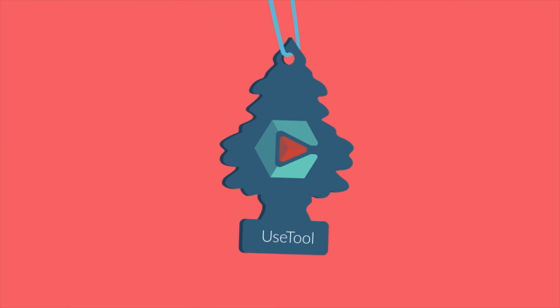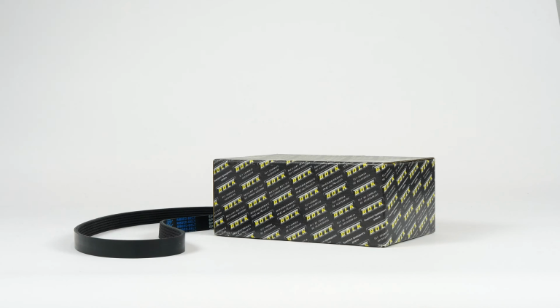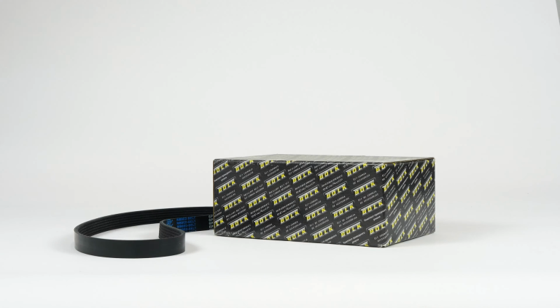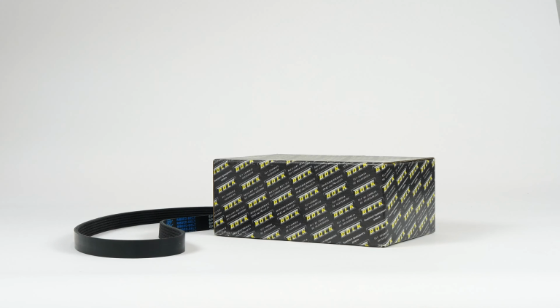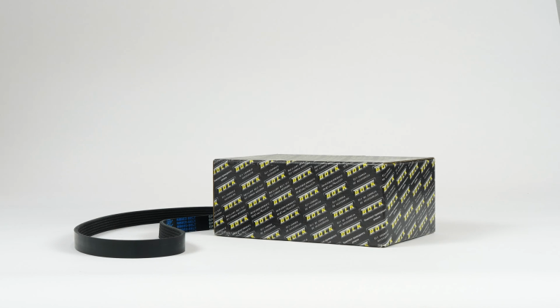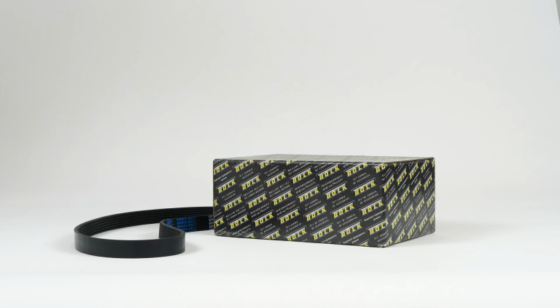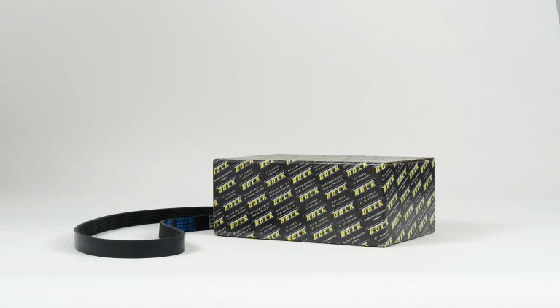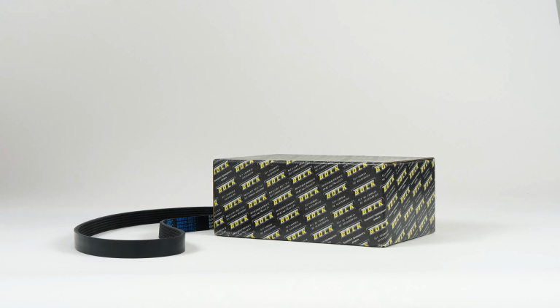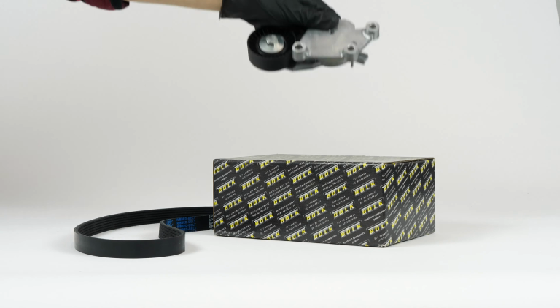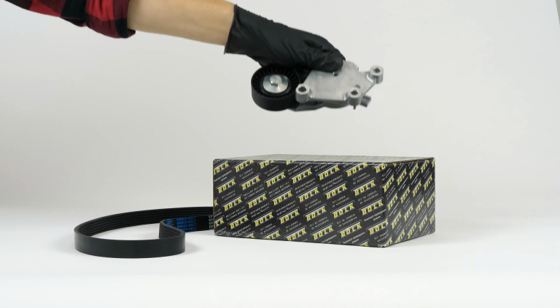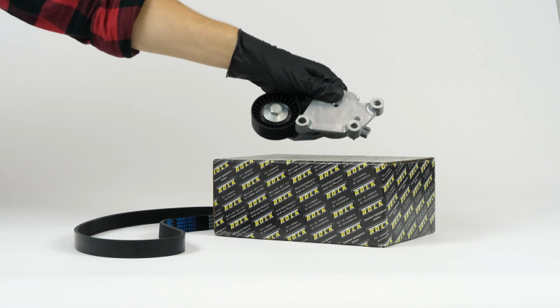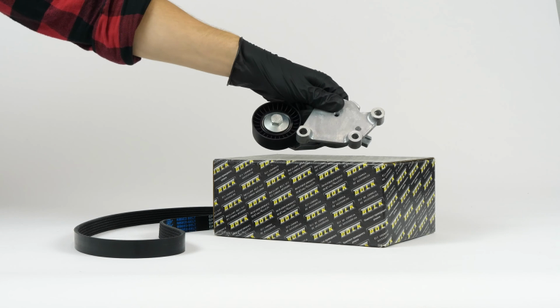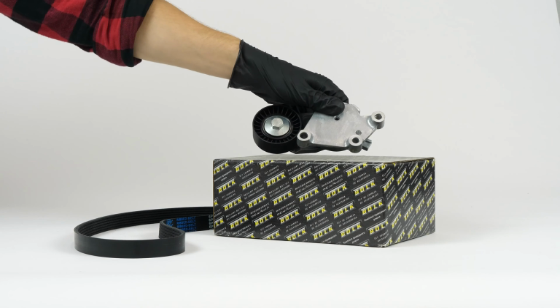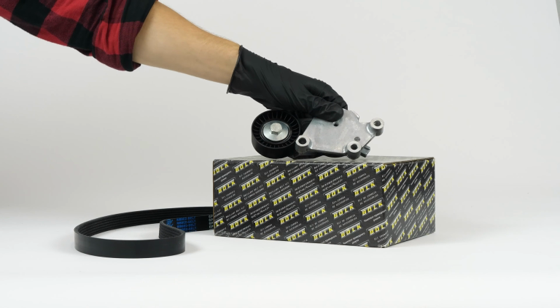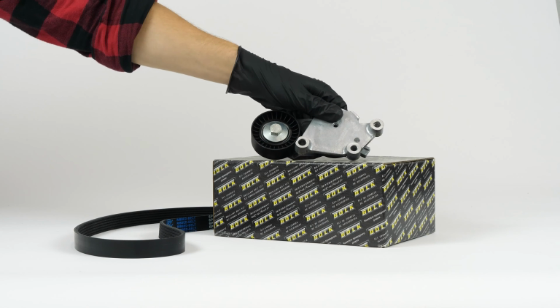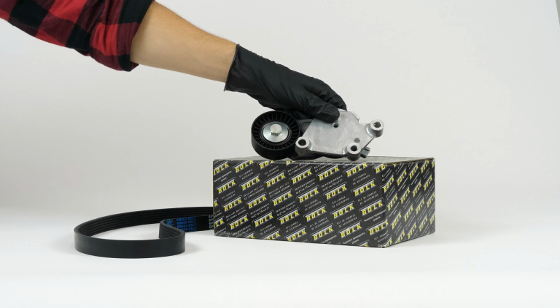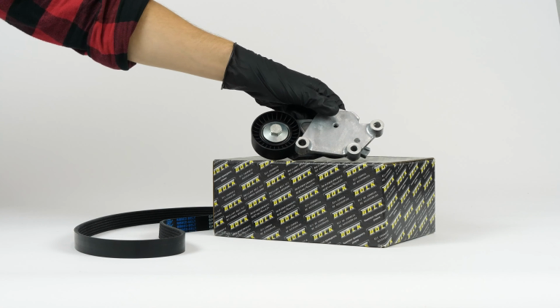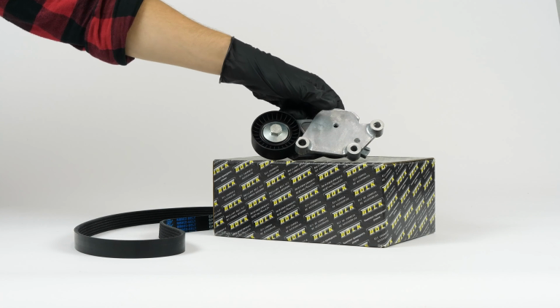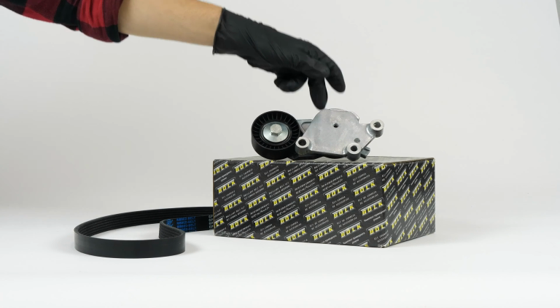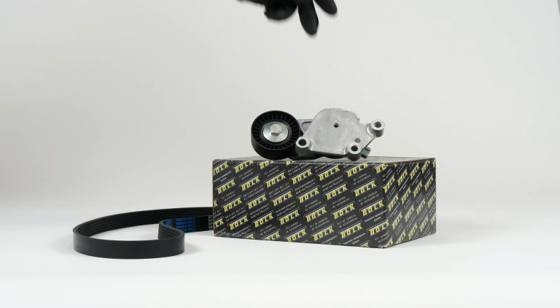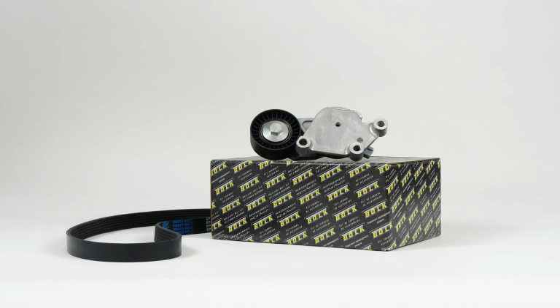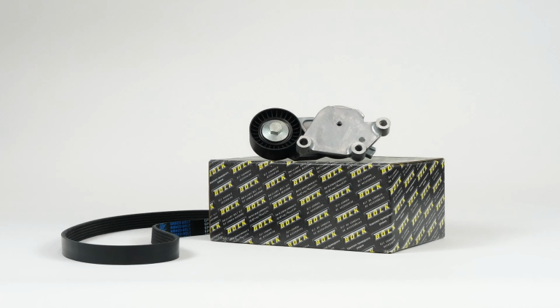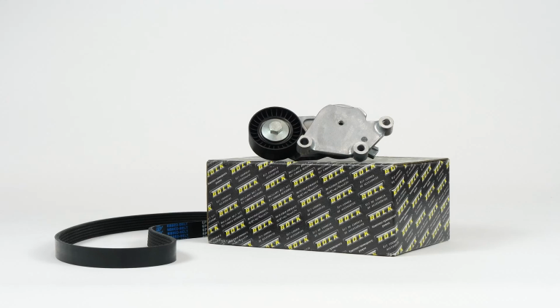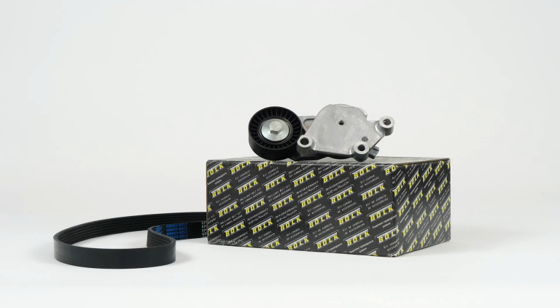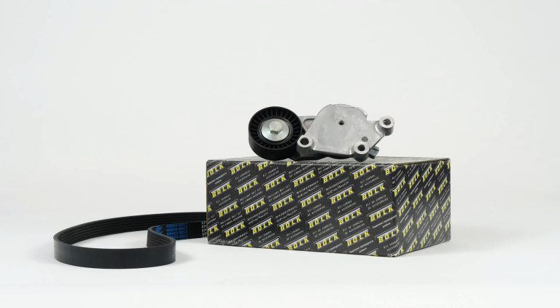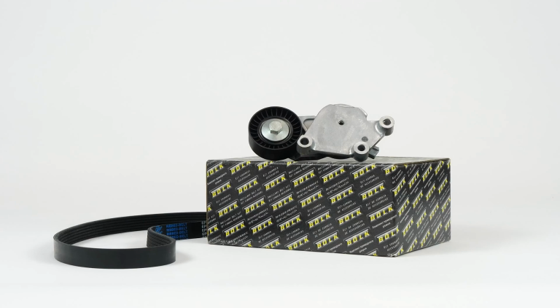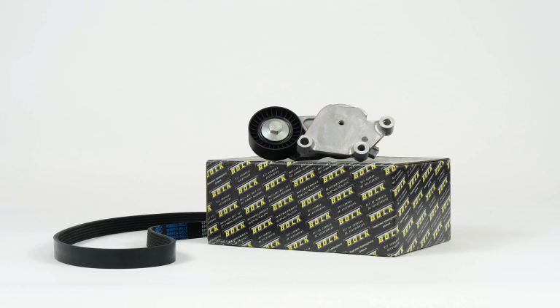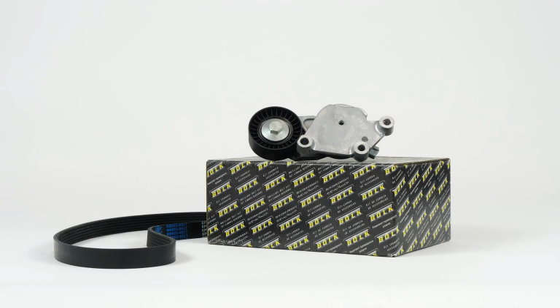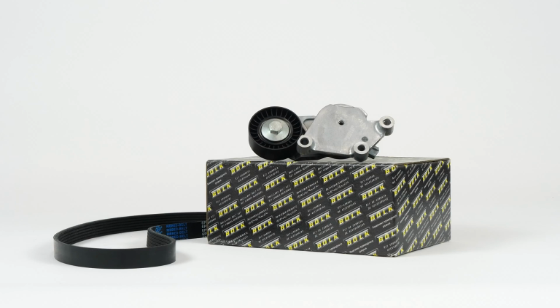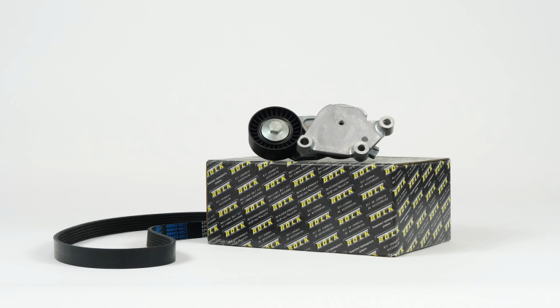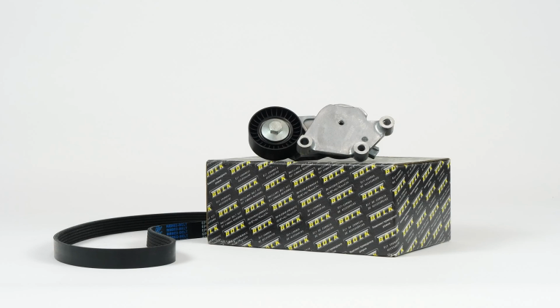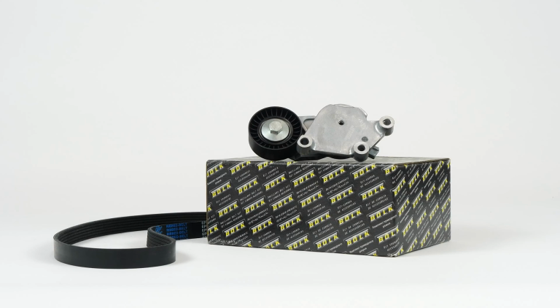You will find the bulk drive belt used in the video exclusively on the Mr. Auto website and through the link in the description.